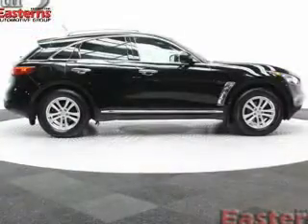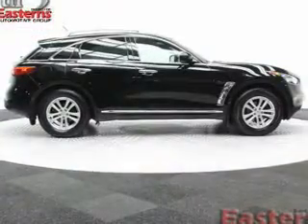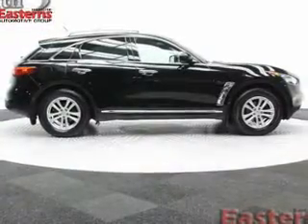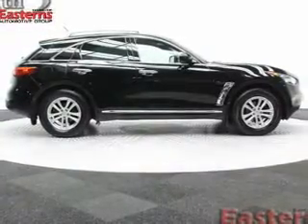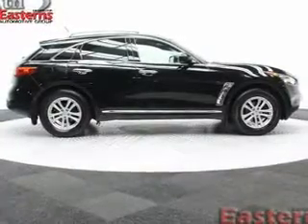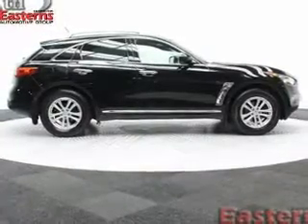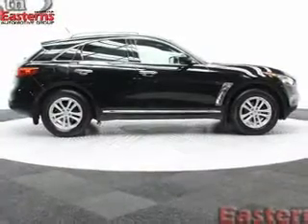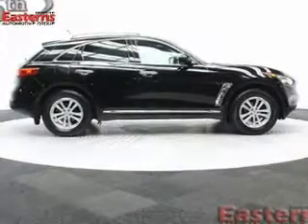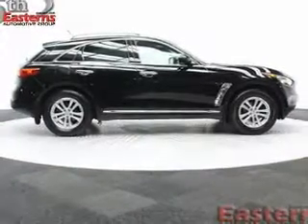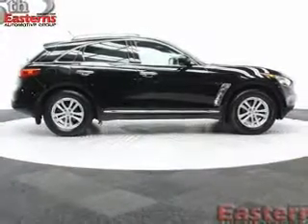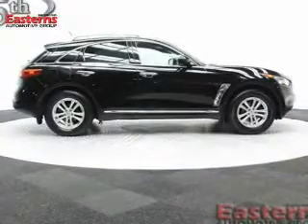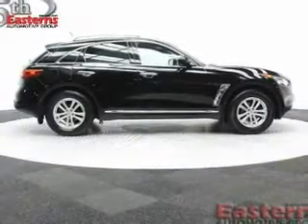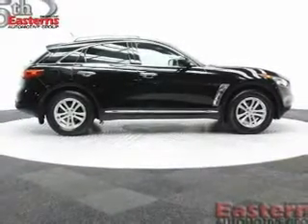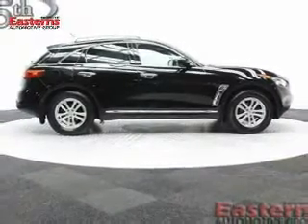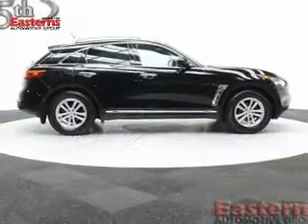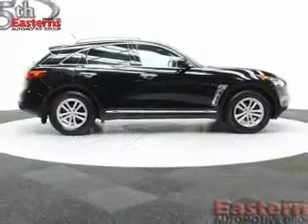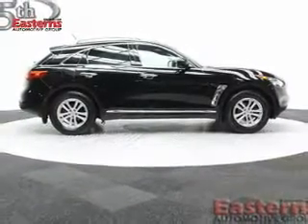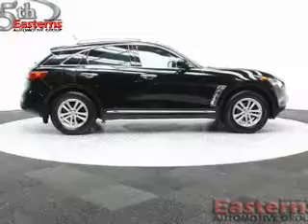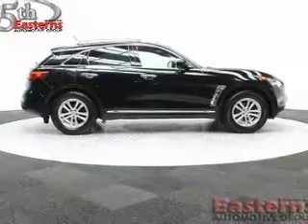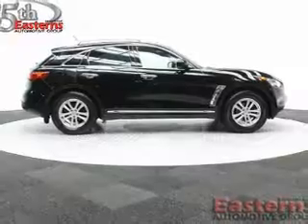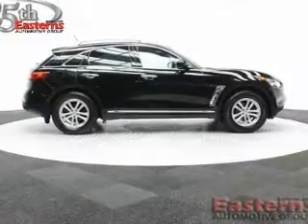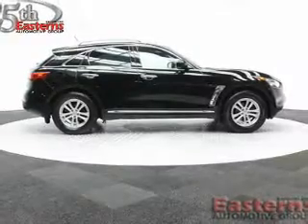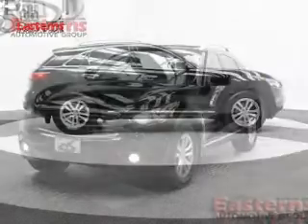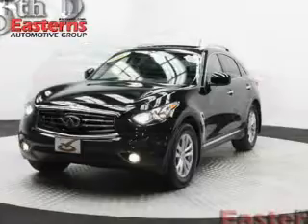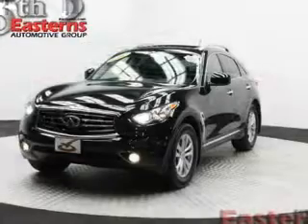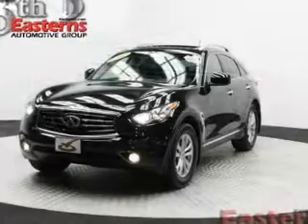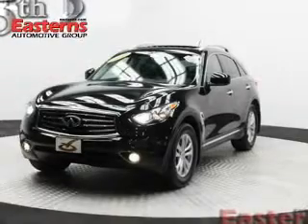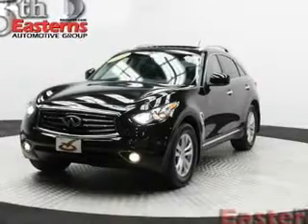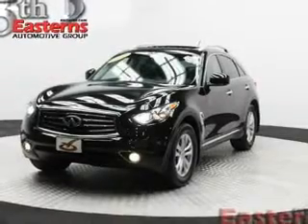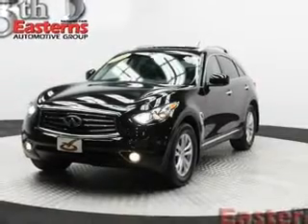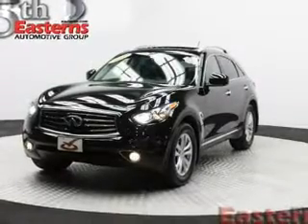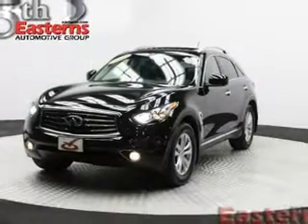The features include a power sunroof, electric trunk, leather seats, heated seats, and Bluetooth connectivity.